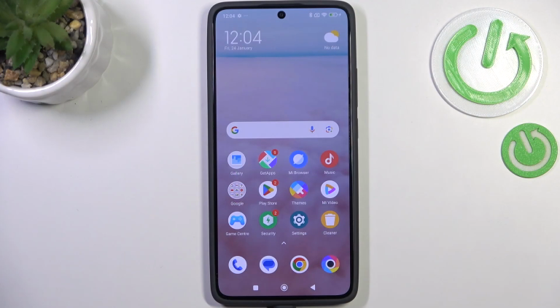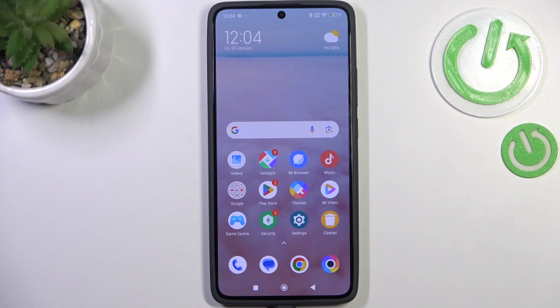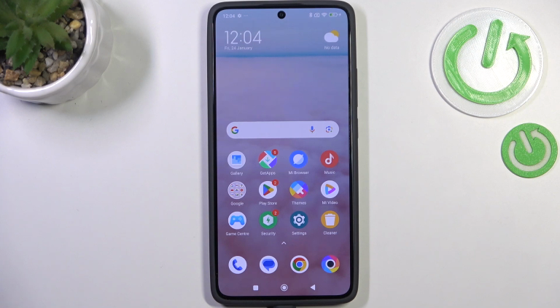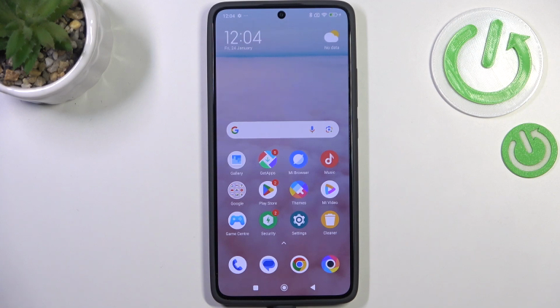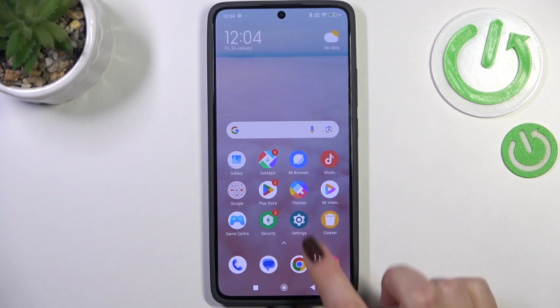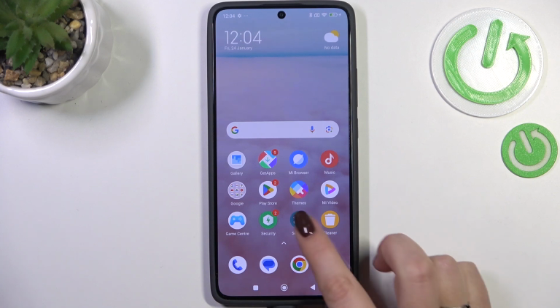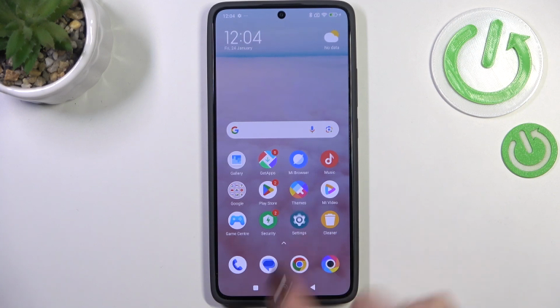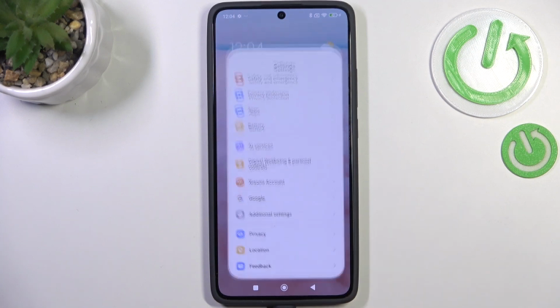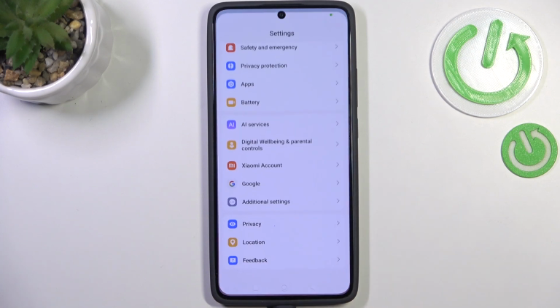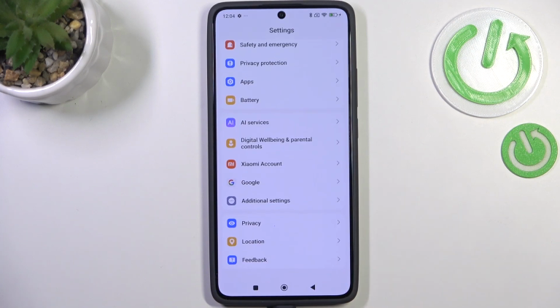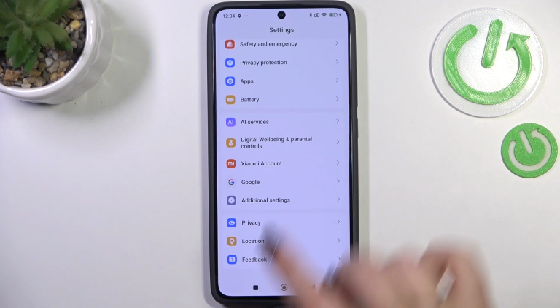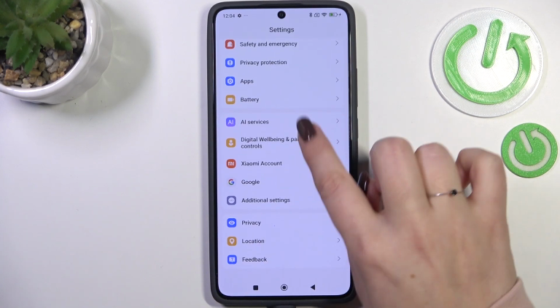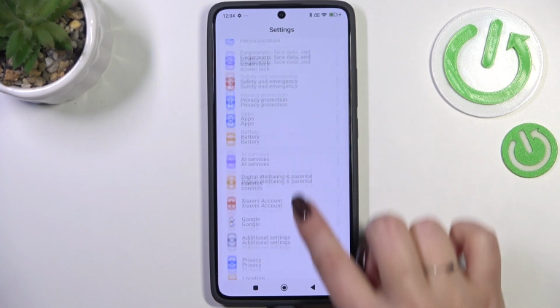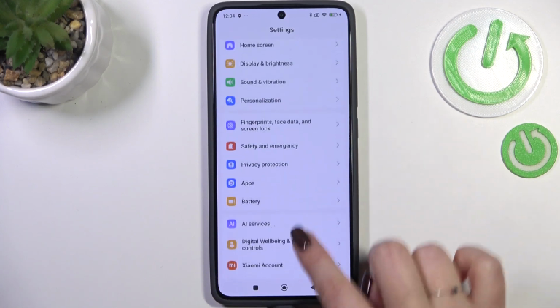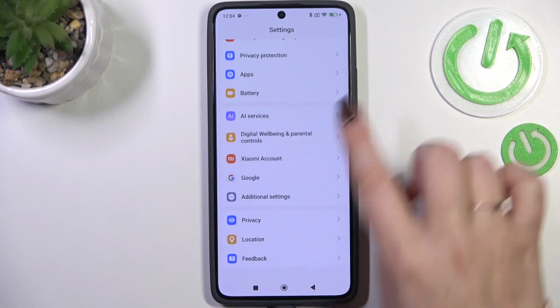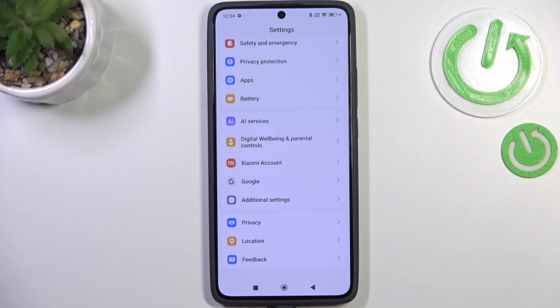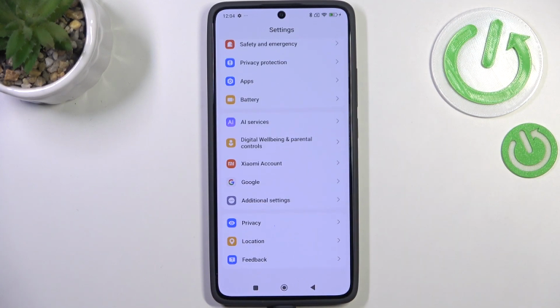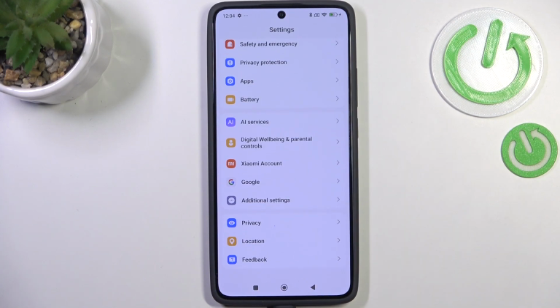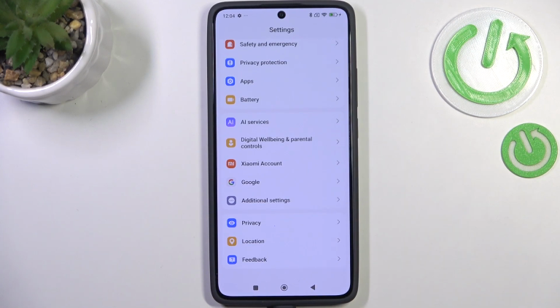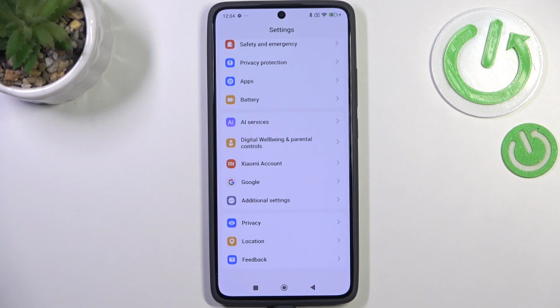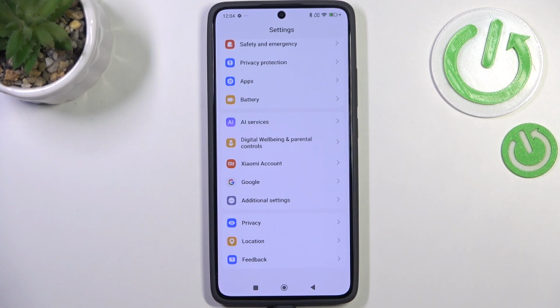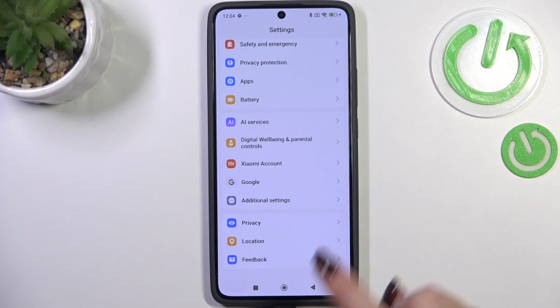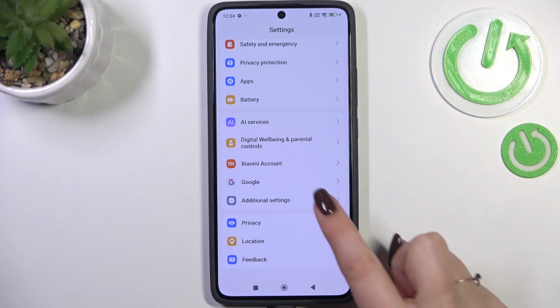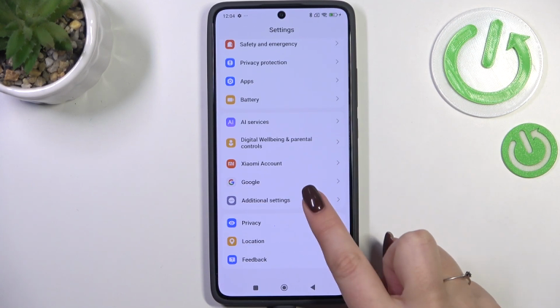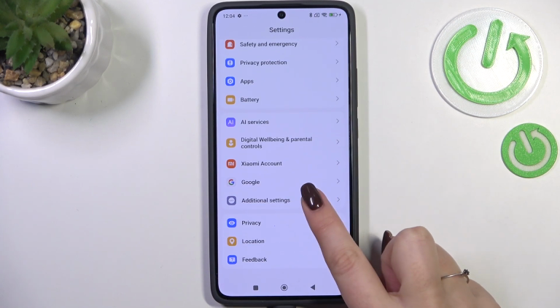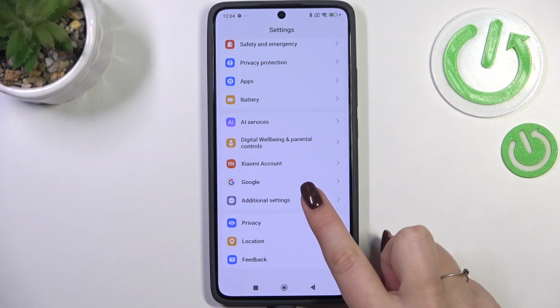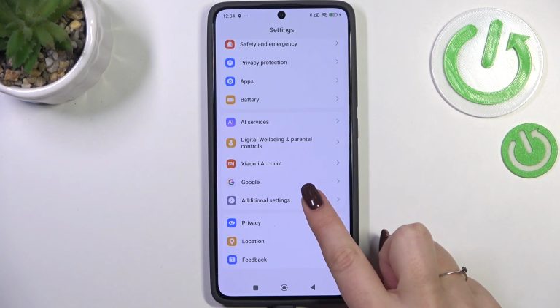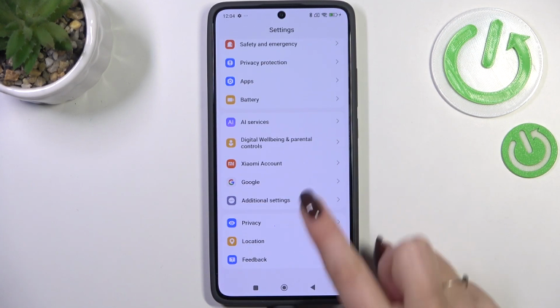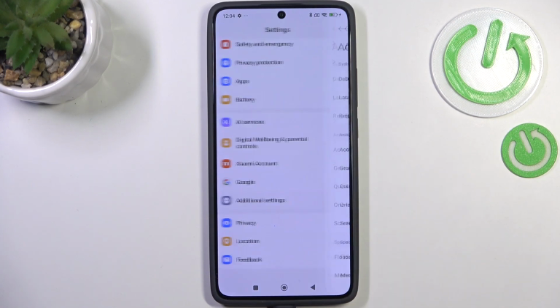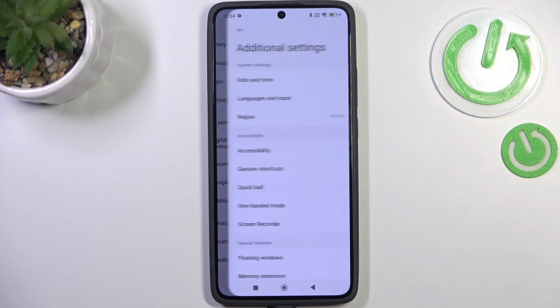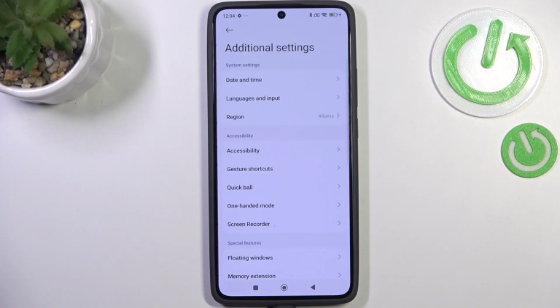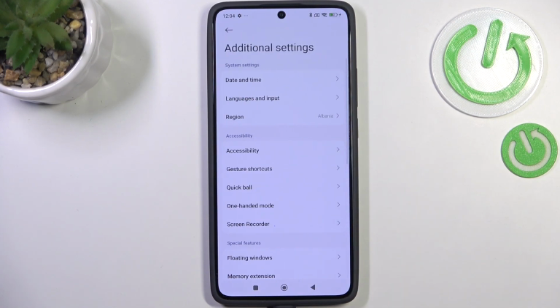So let's begin with opening the settings and here we have to scroll down to the very bottom to find additional settings.